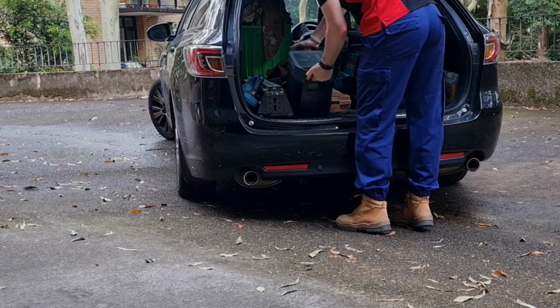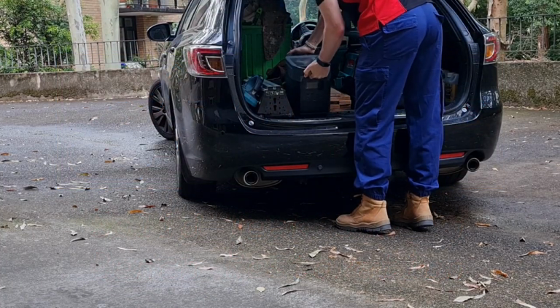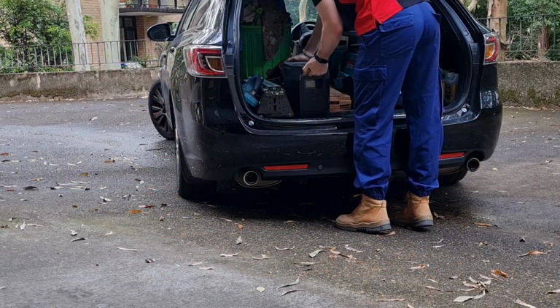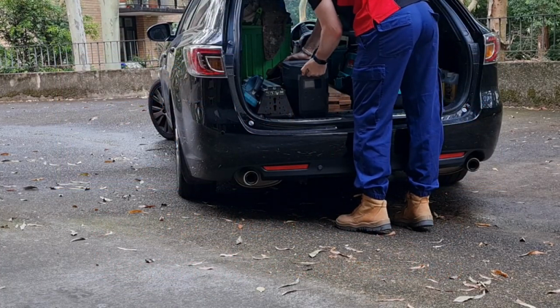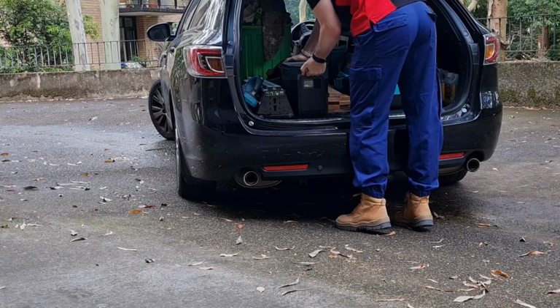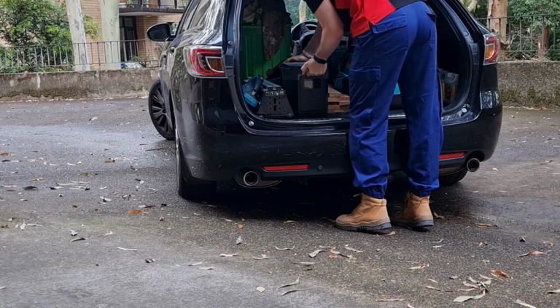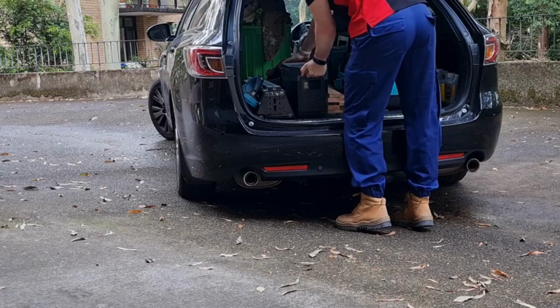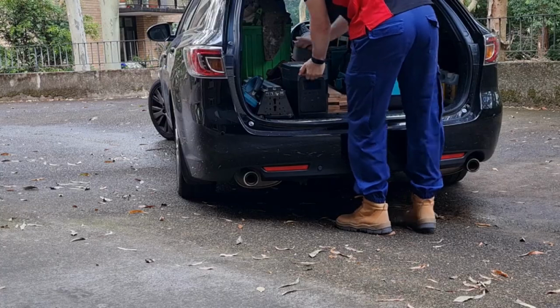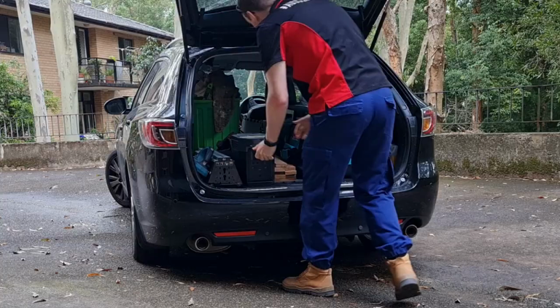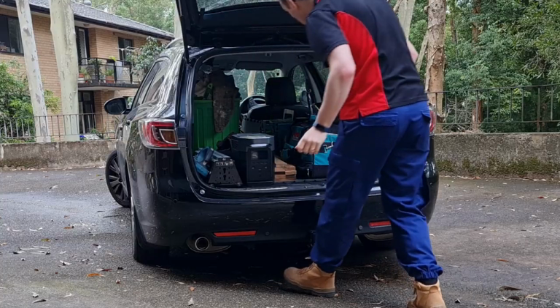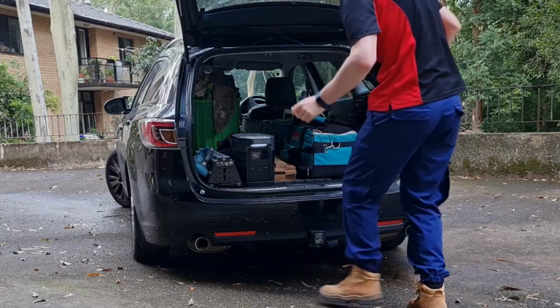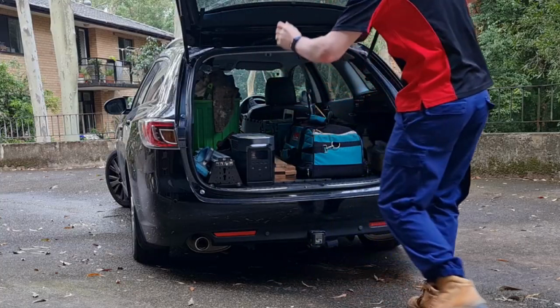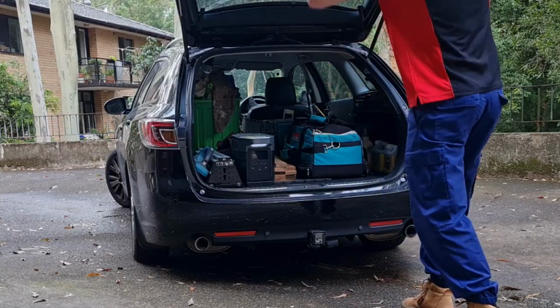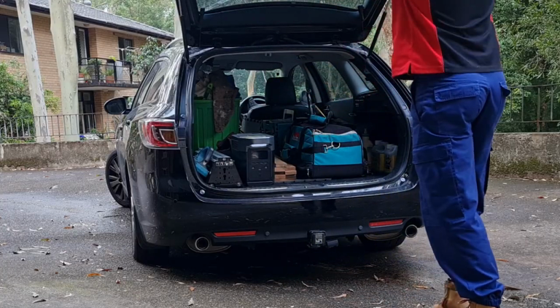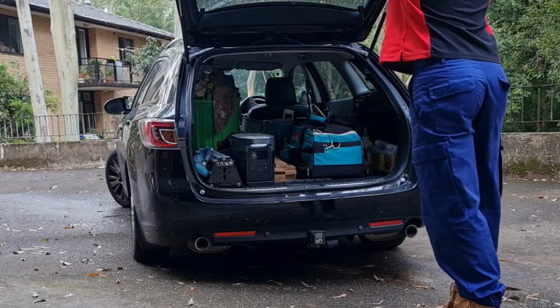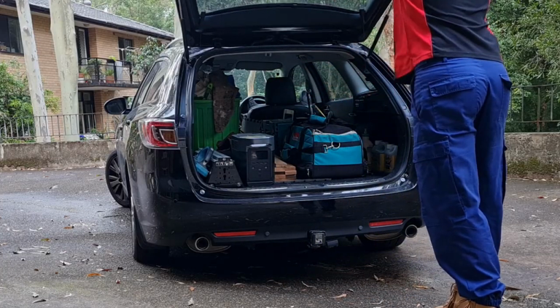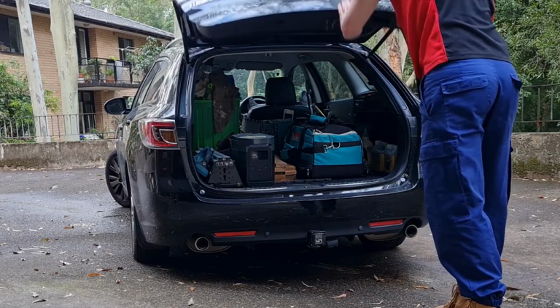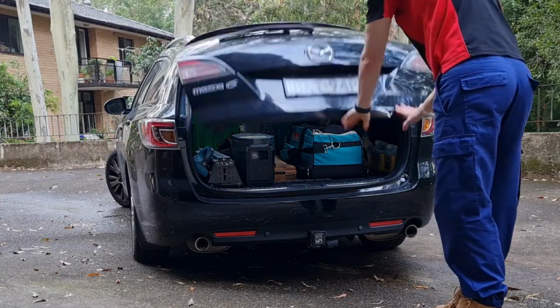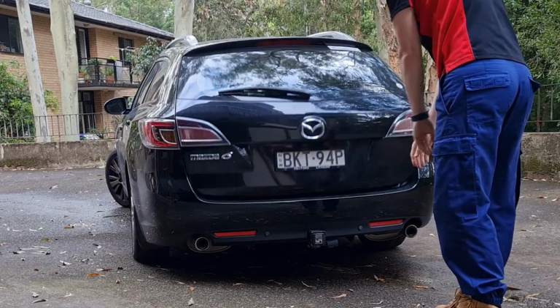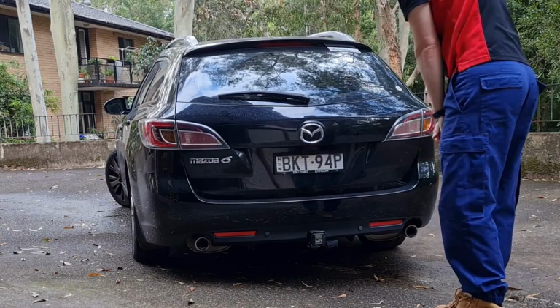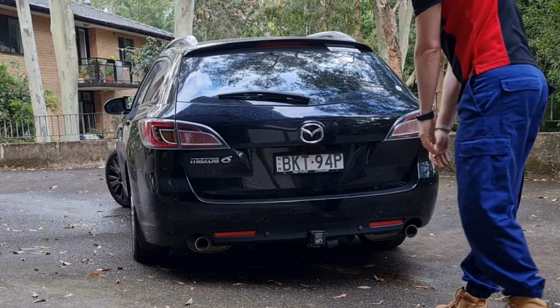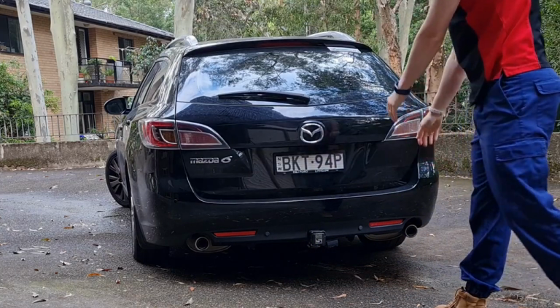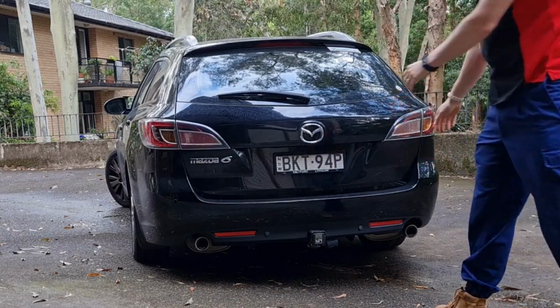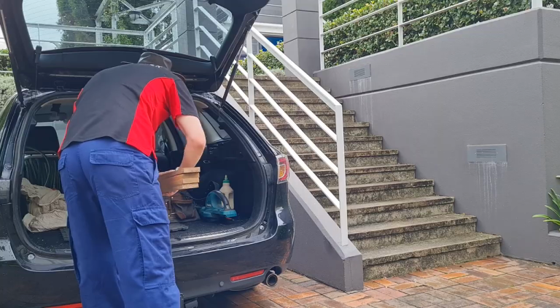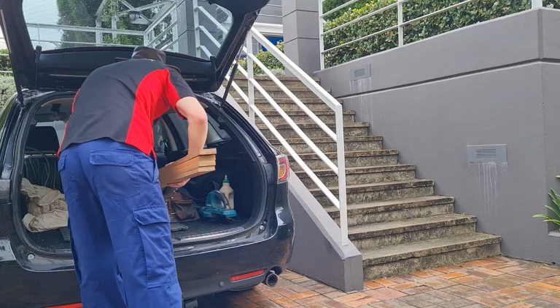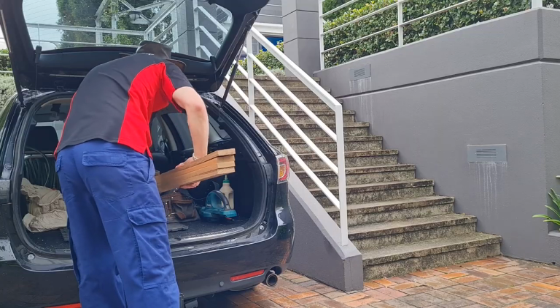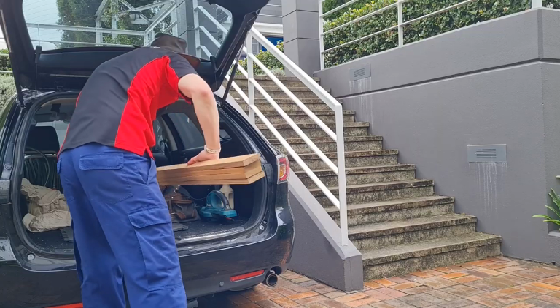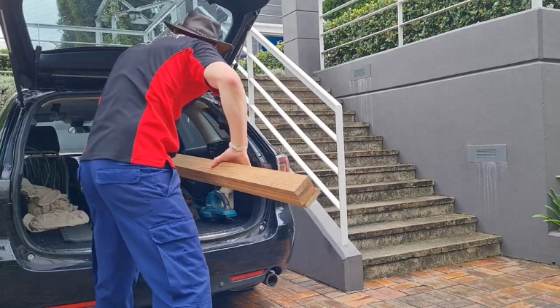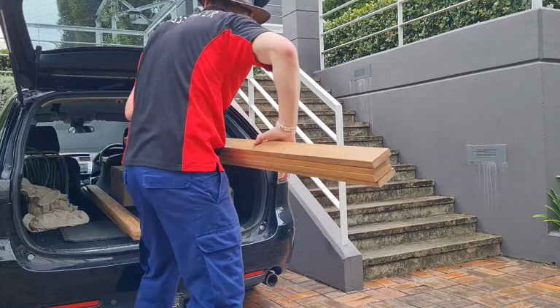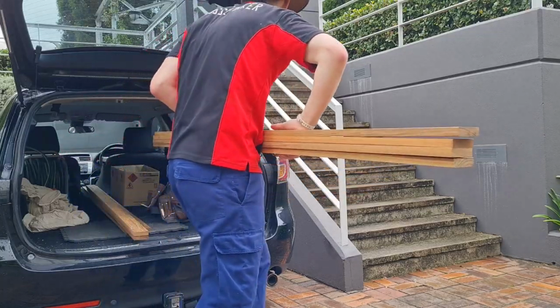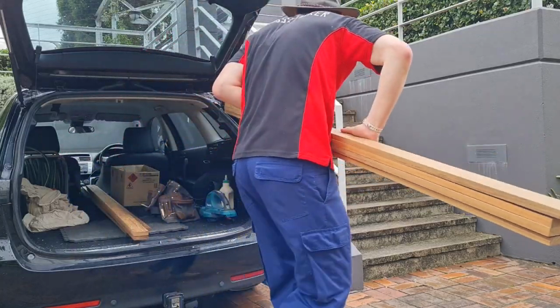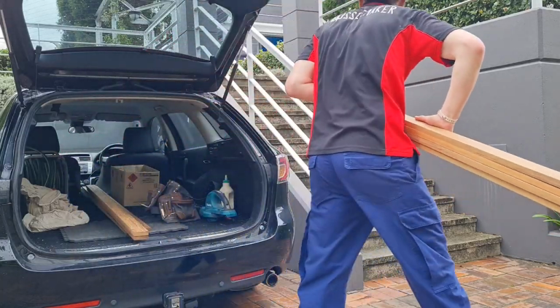G'day Fixers! After the silliness of all that pallet shenanigans the other few weeks, I'm back on a real job again.